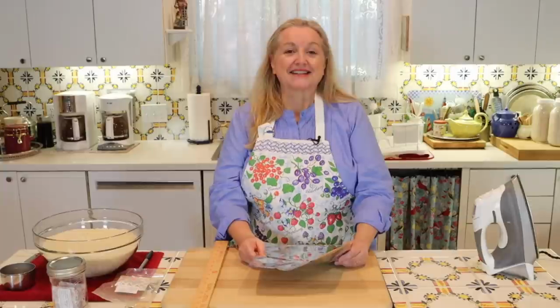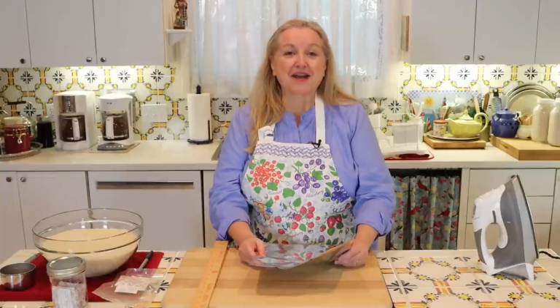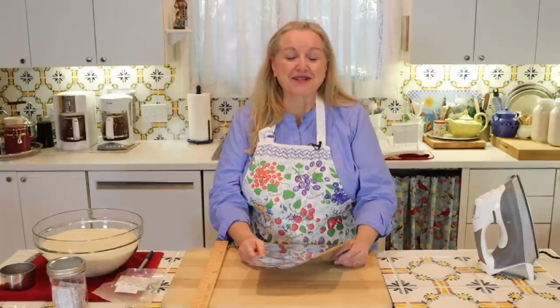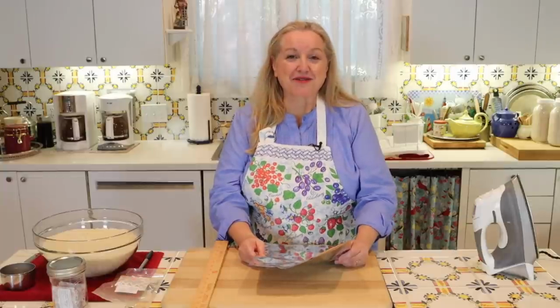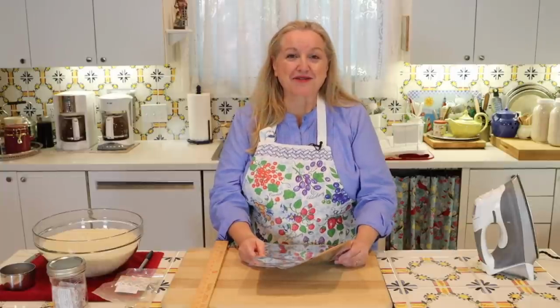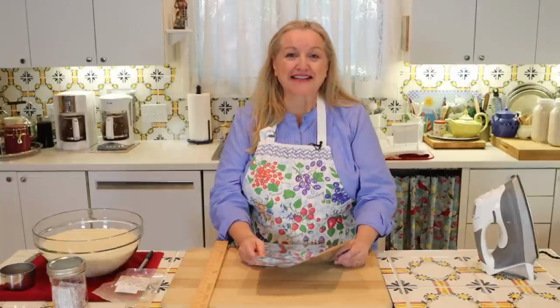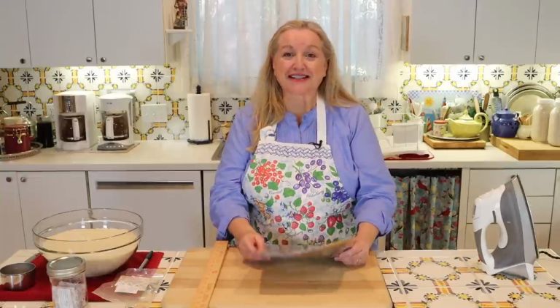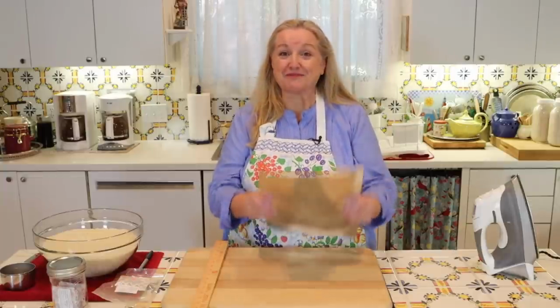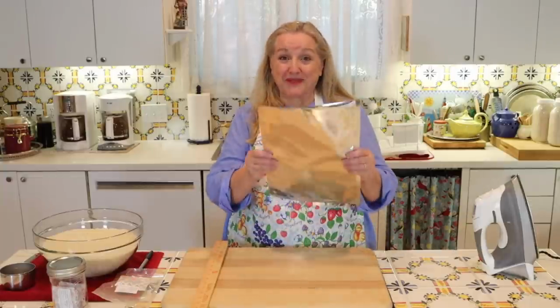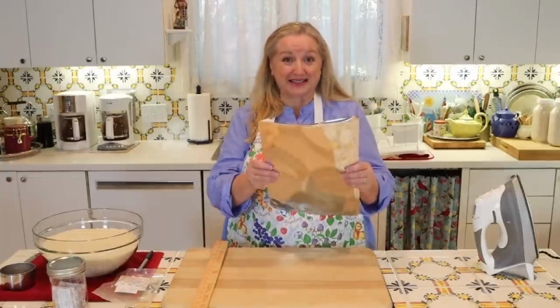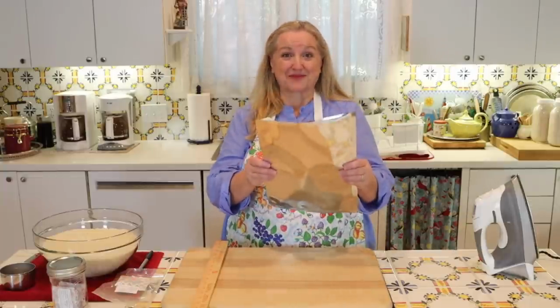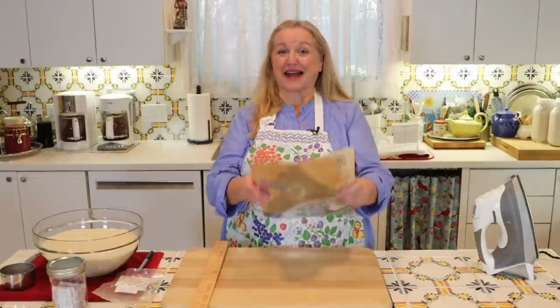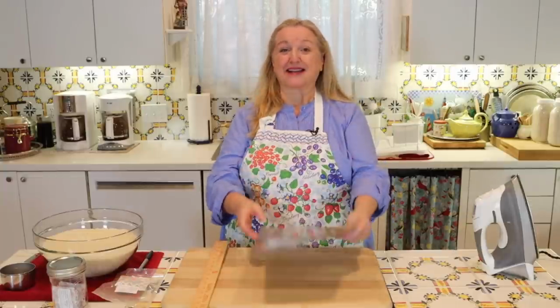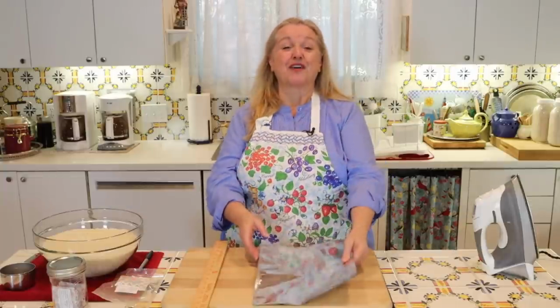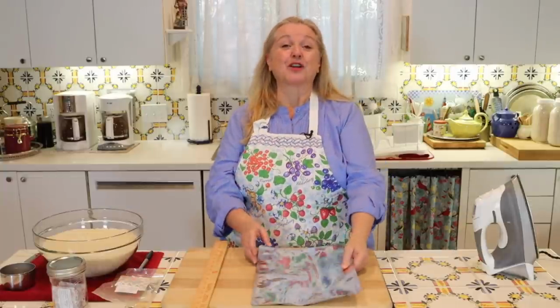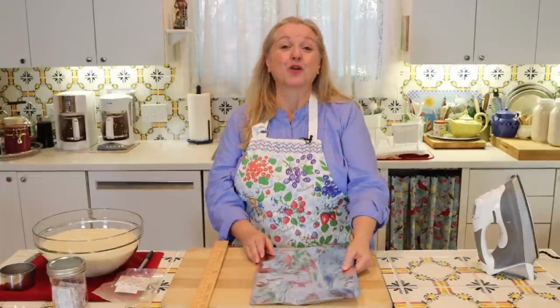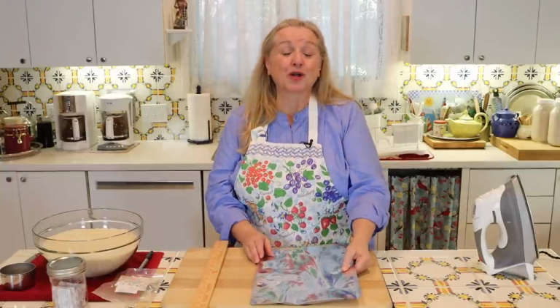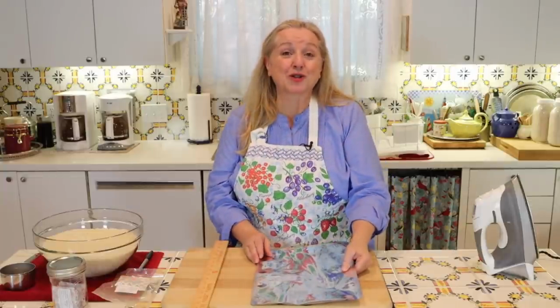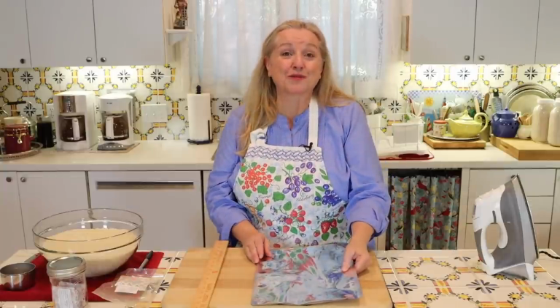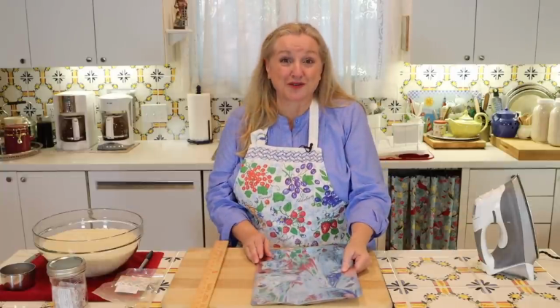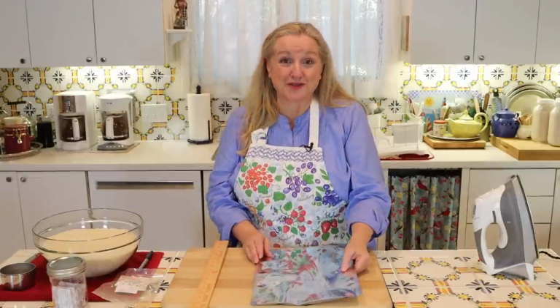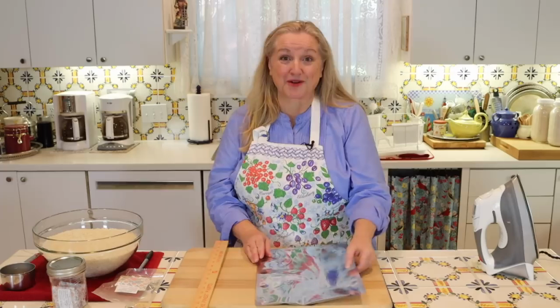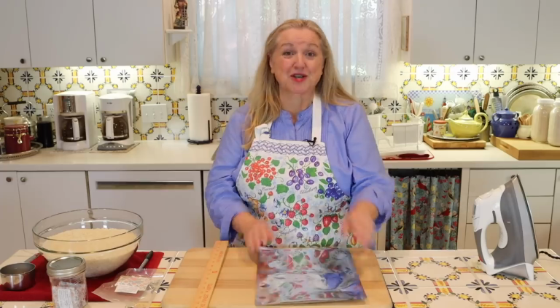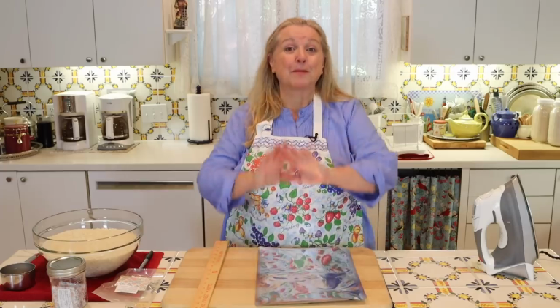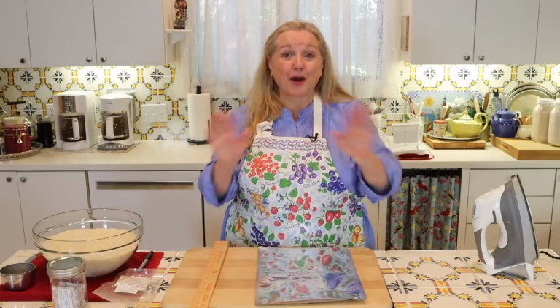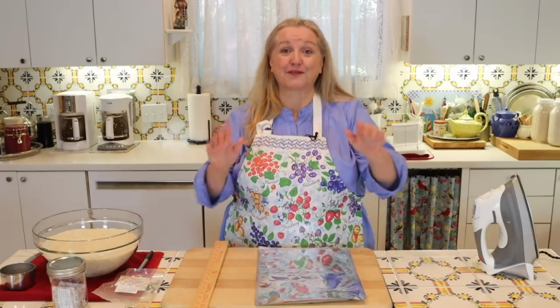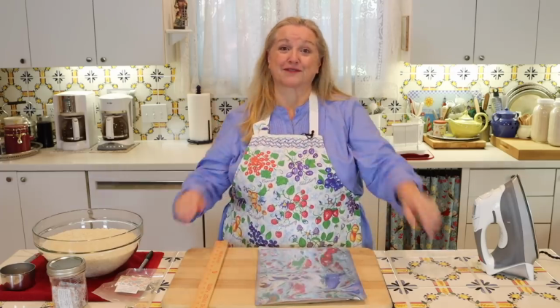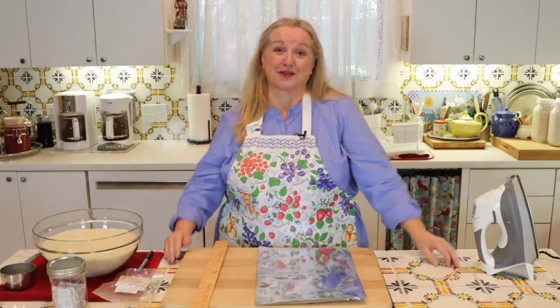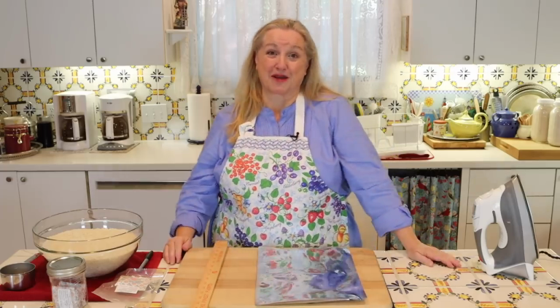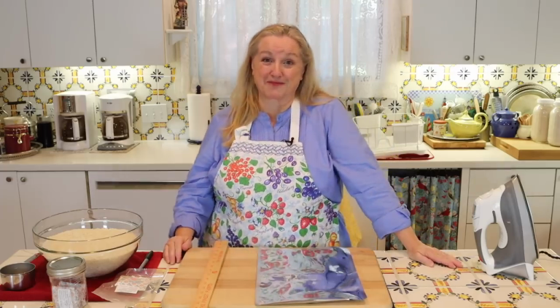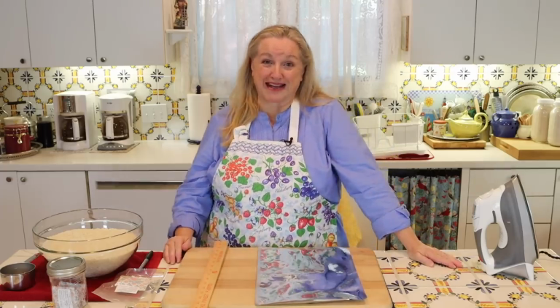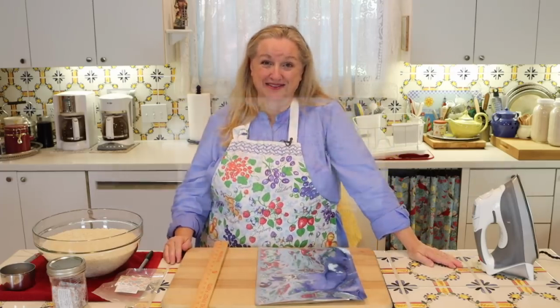Today, I want to share with you how to seal a Mylar bag for long-term food storage, perfect for your prepper pantry.